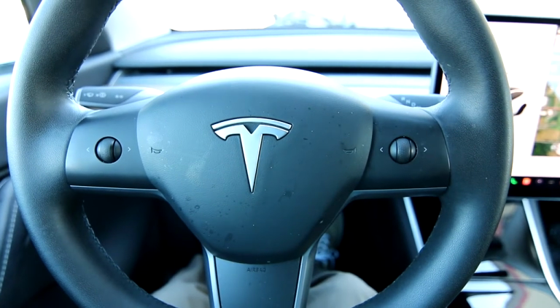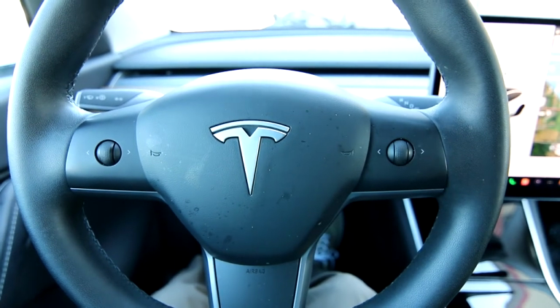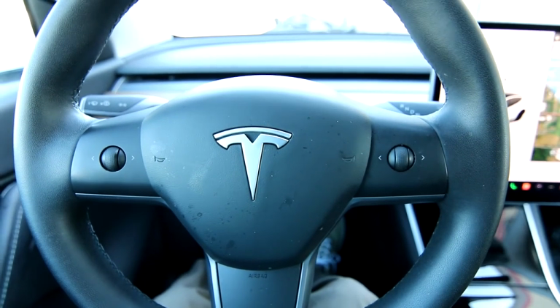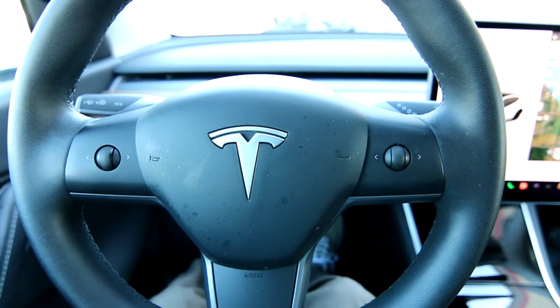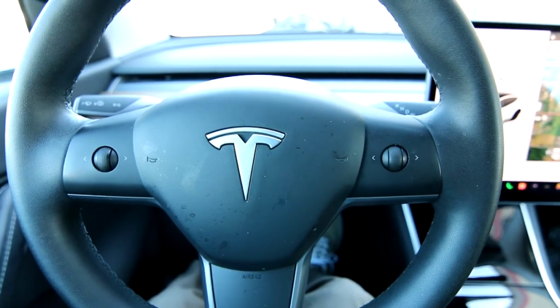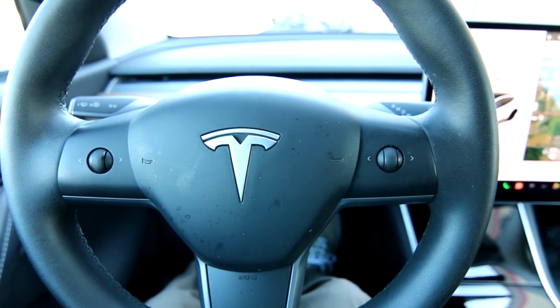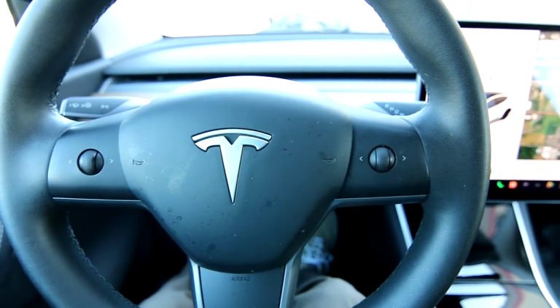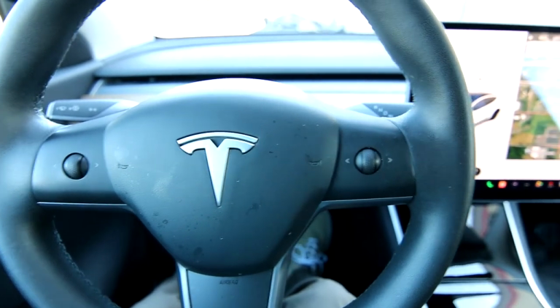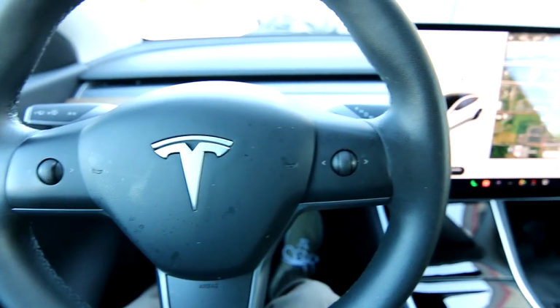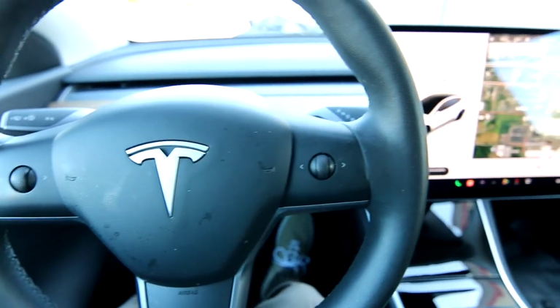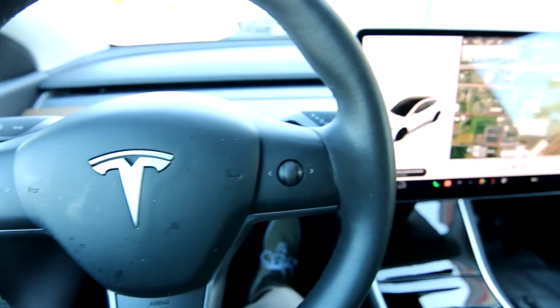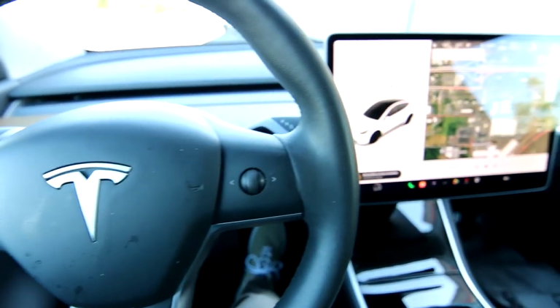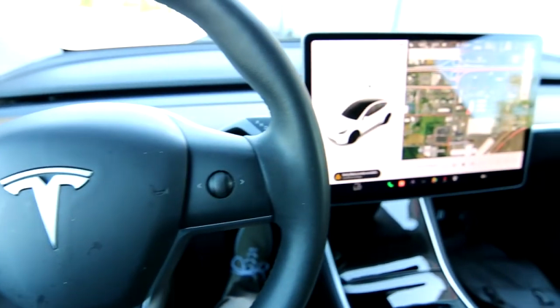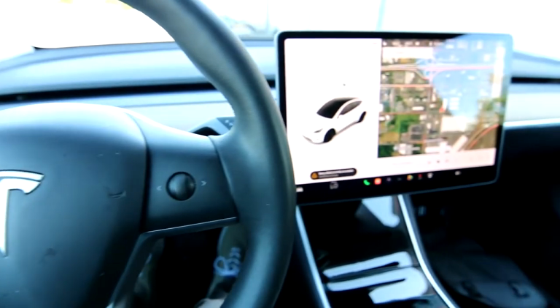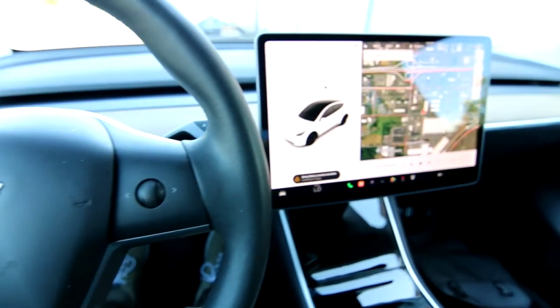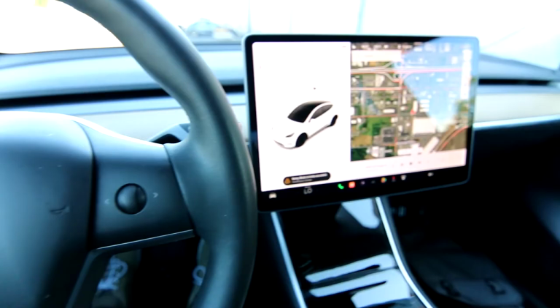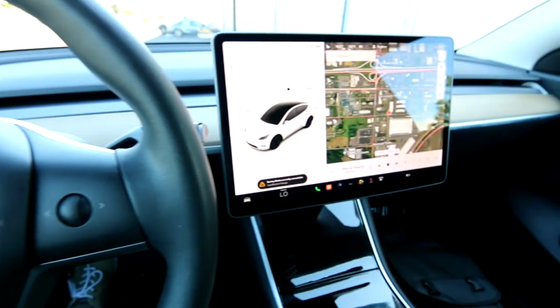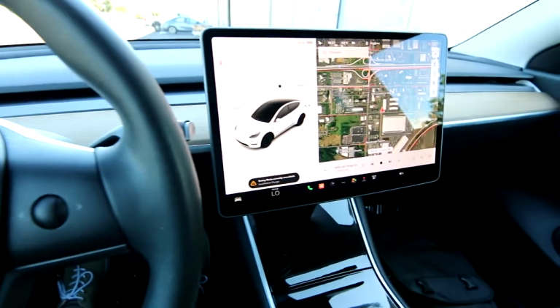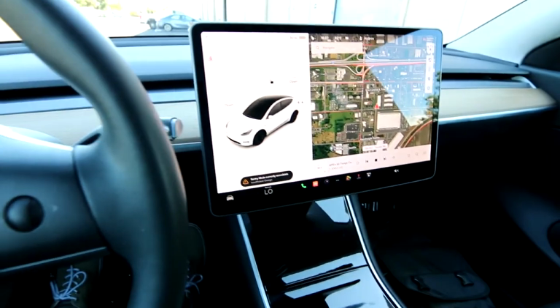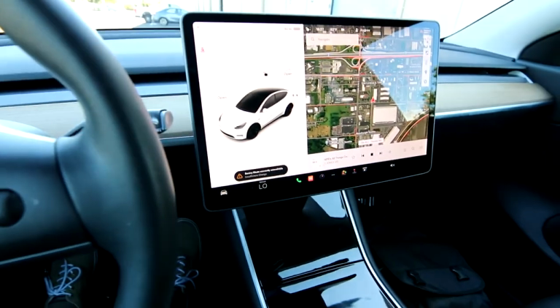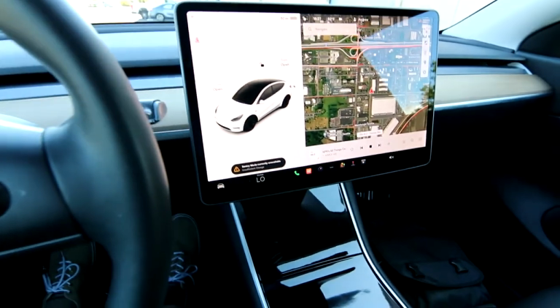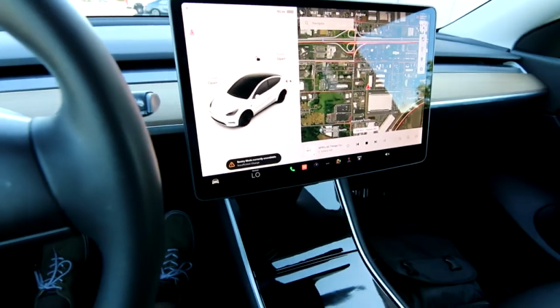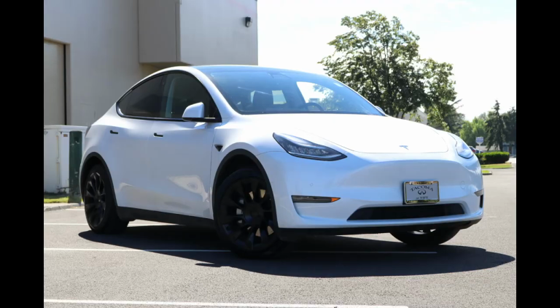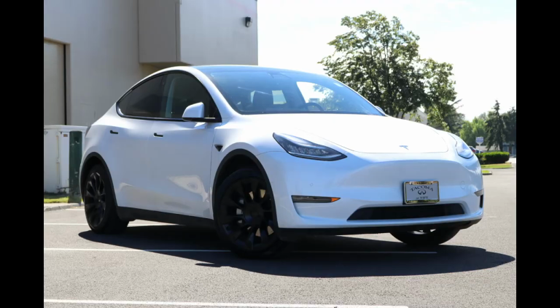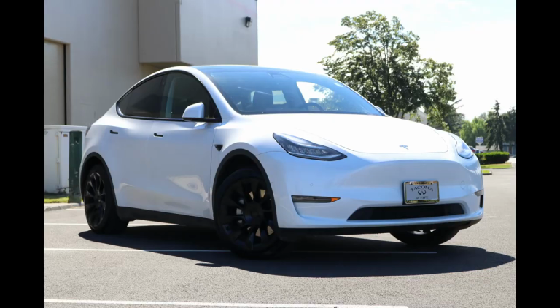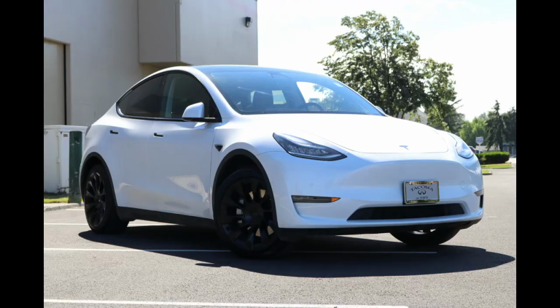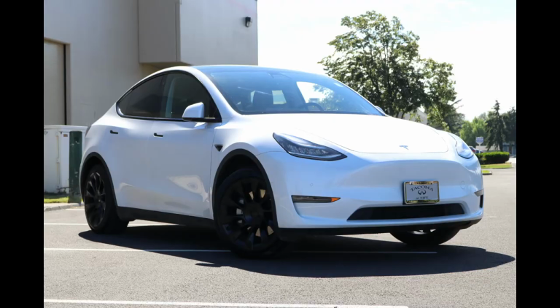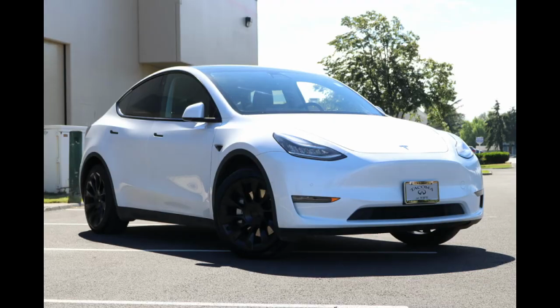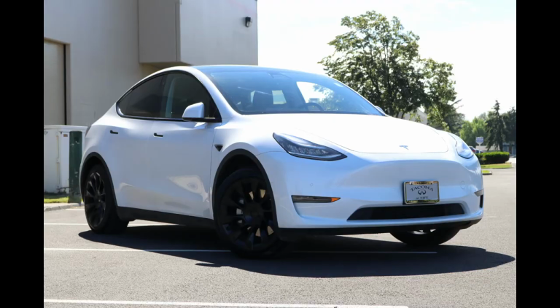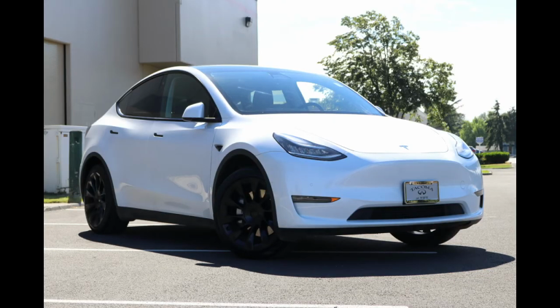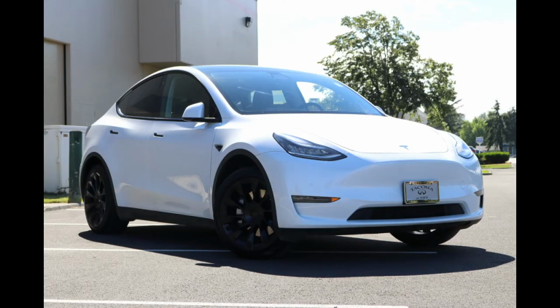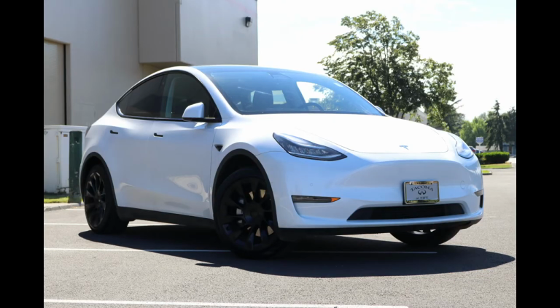Hello, Joe here from Infinity of Tacoma. Today I'm going to tell you about this awesome 2020 Tesla Model Y that we have for sale.